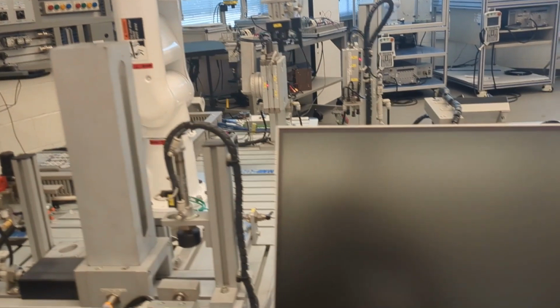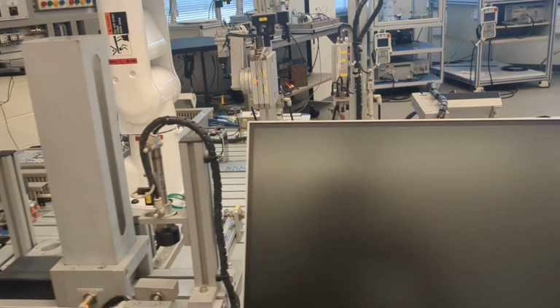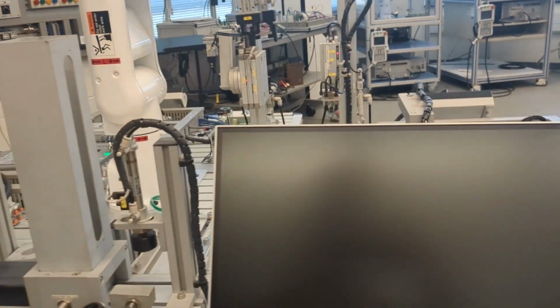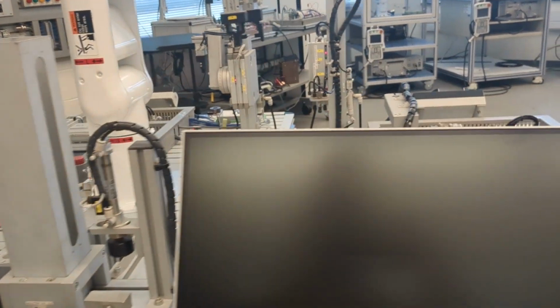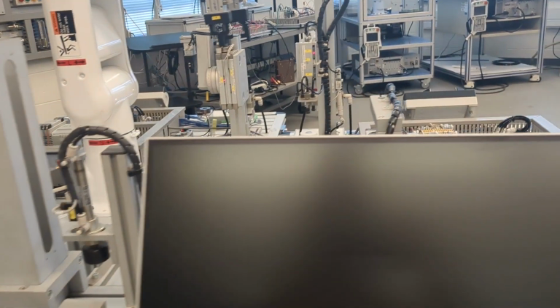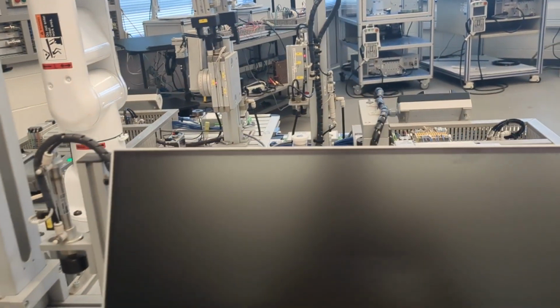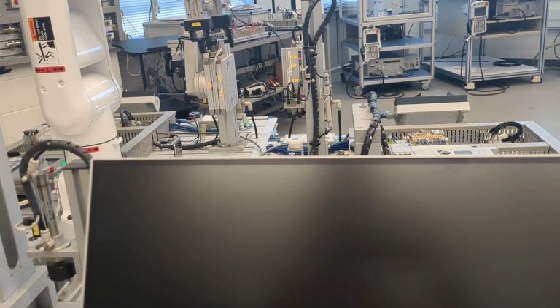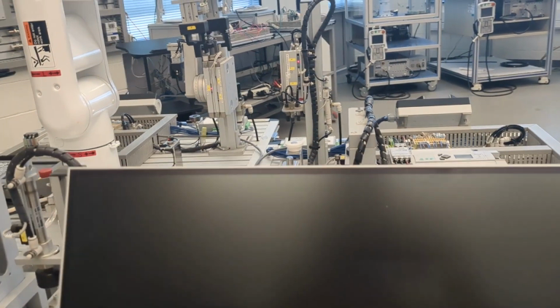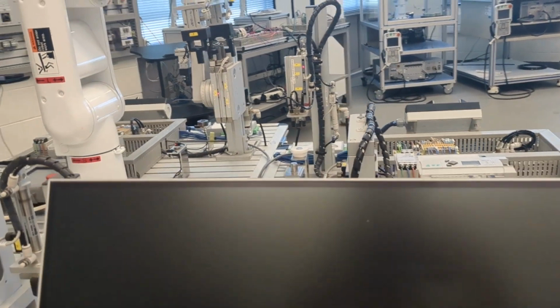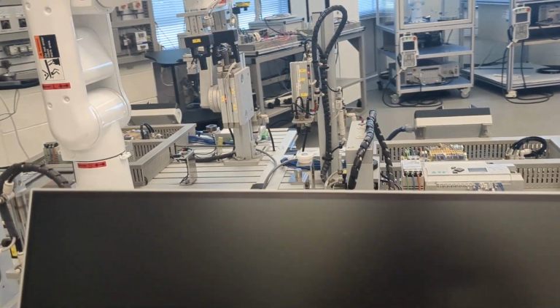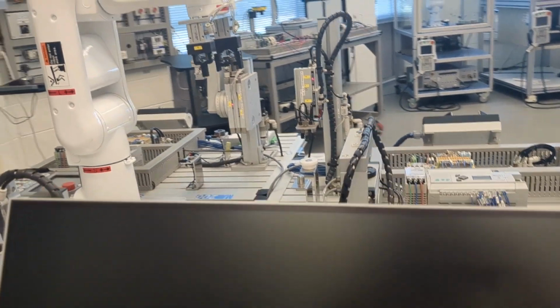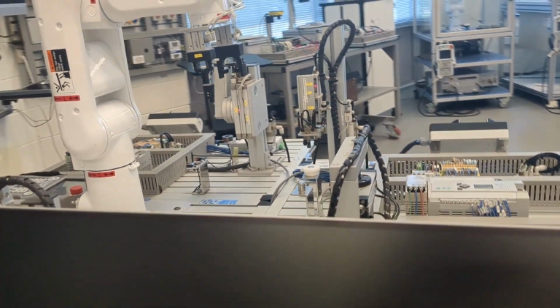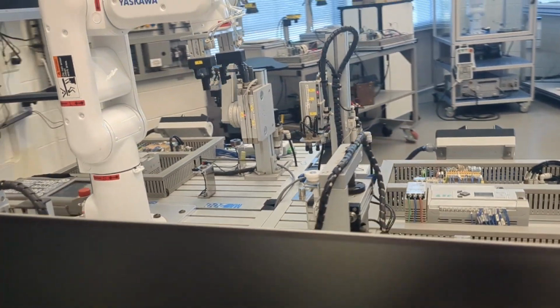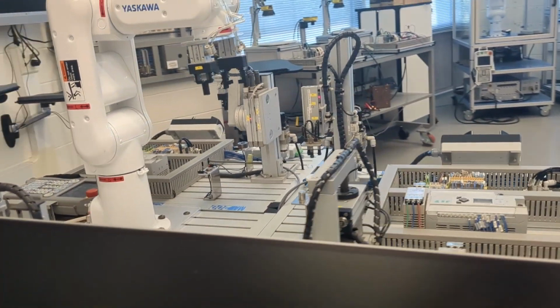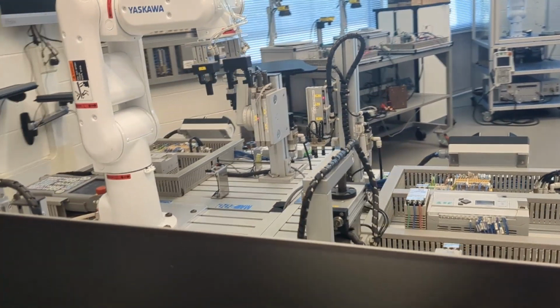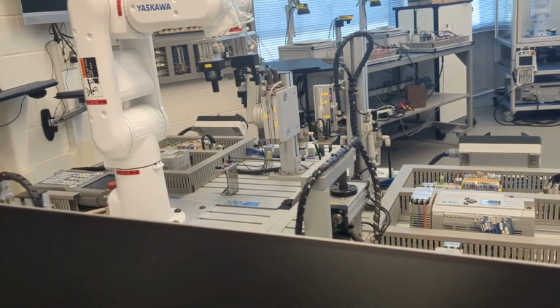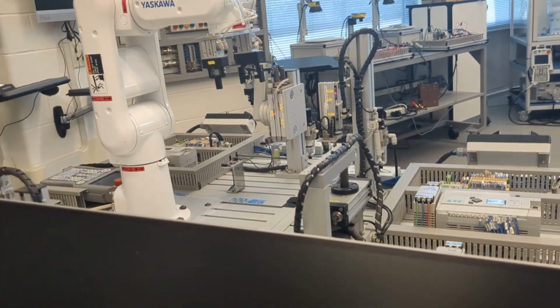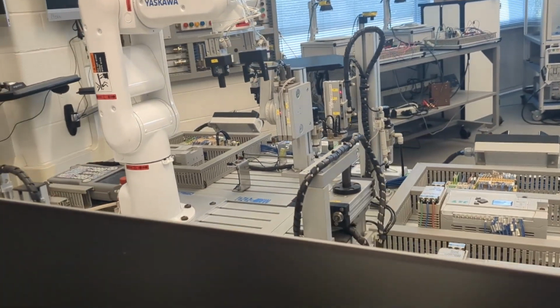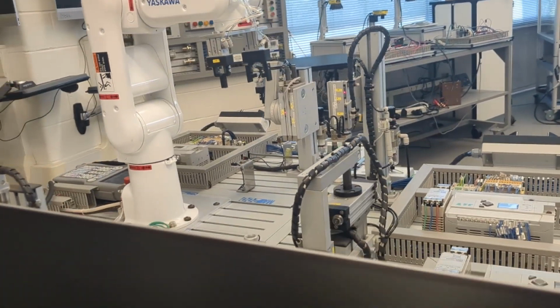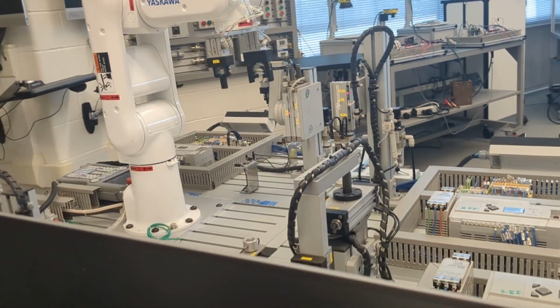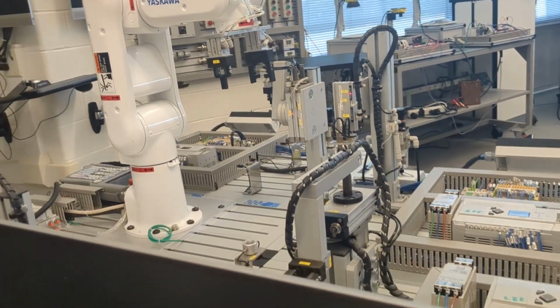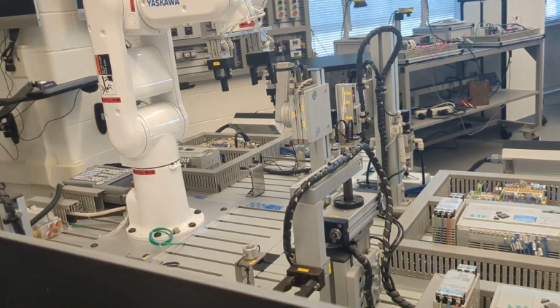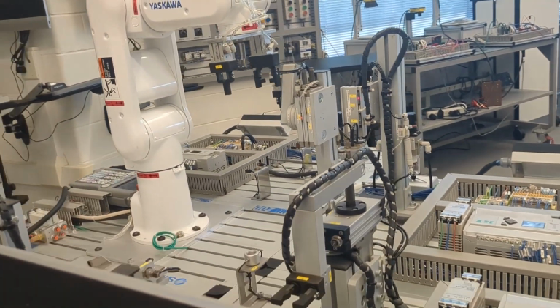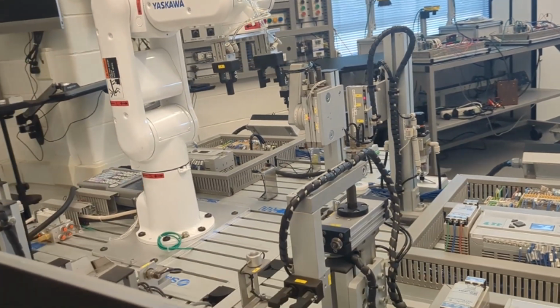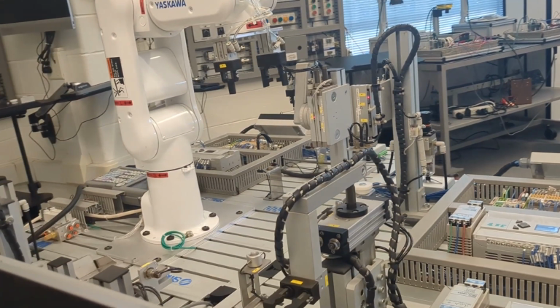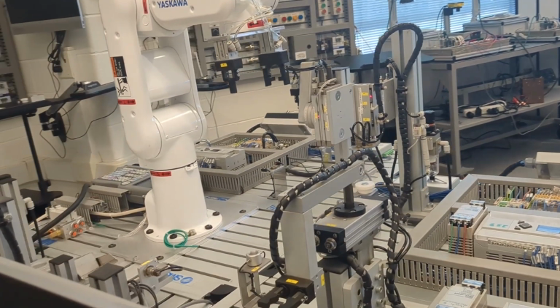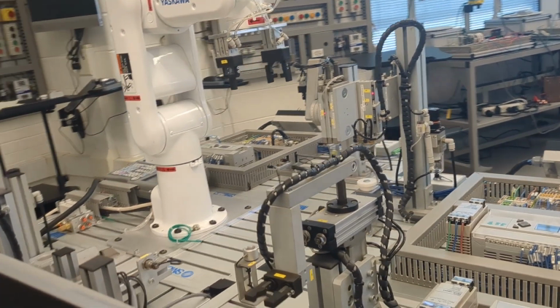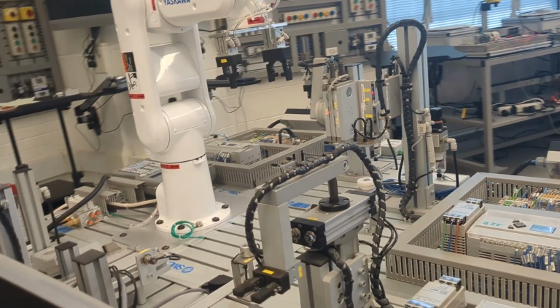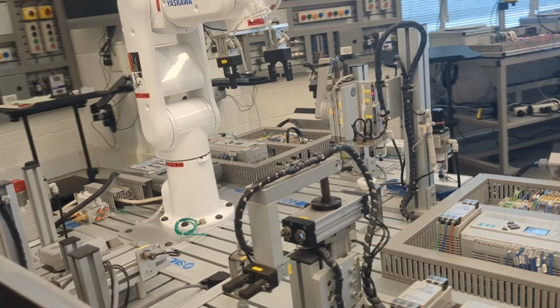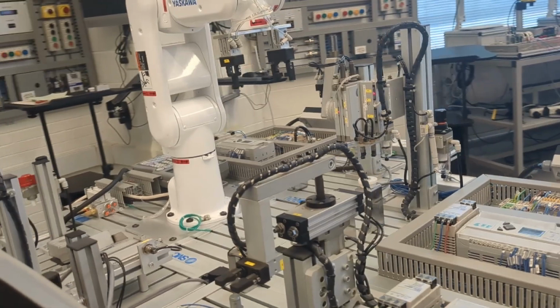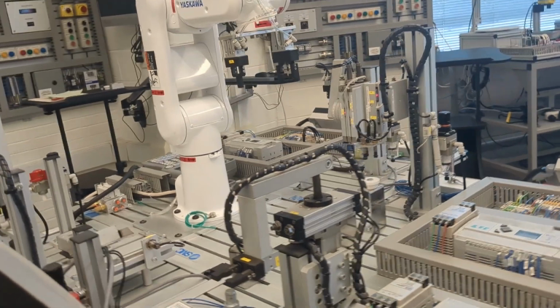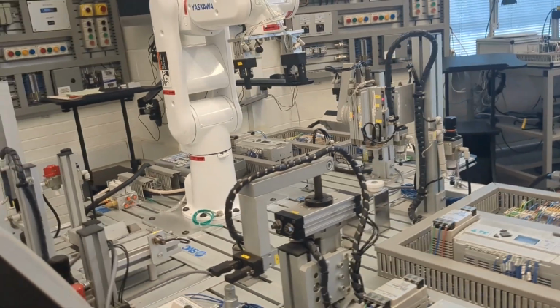Students will also learn about industrial networks — in this case Ethernet — and how to troubleshoot an automated manufacturing system.